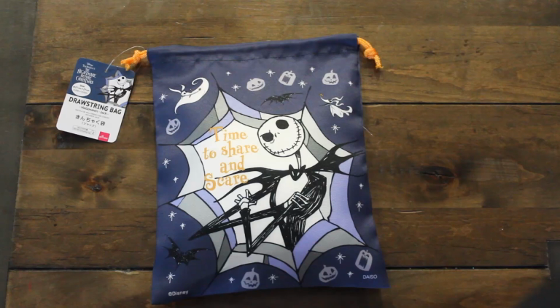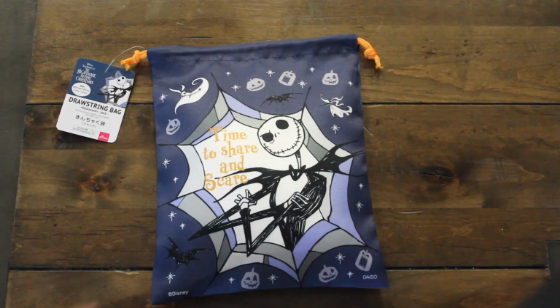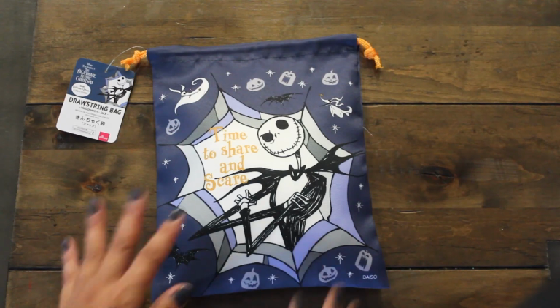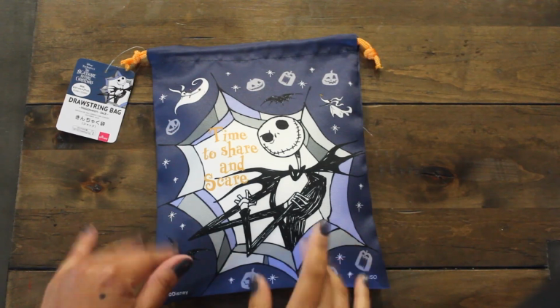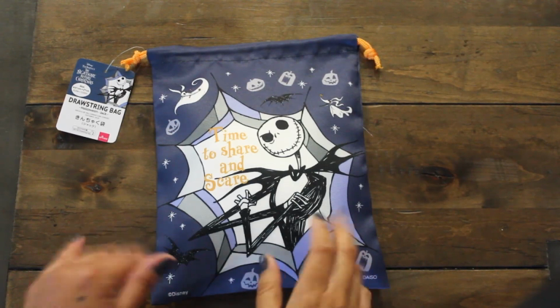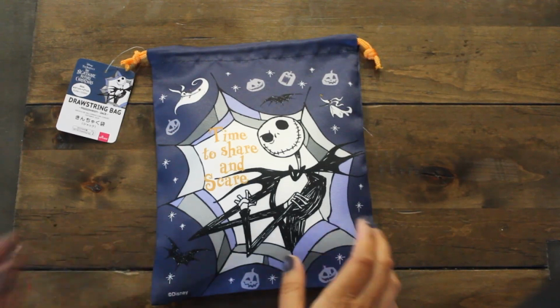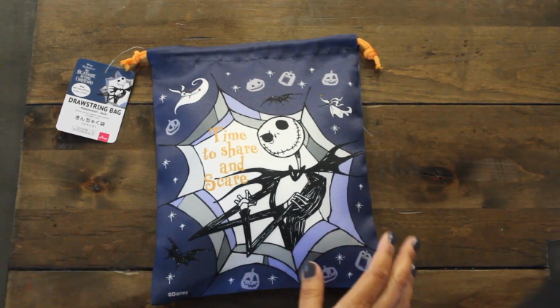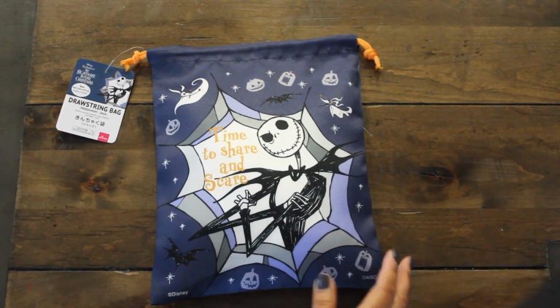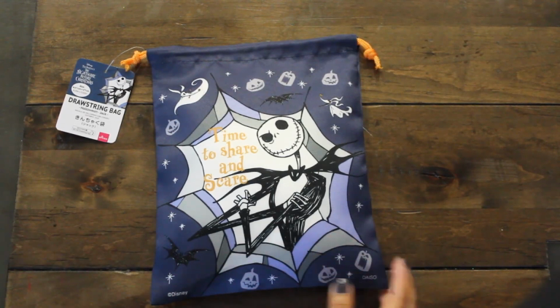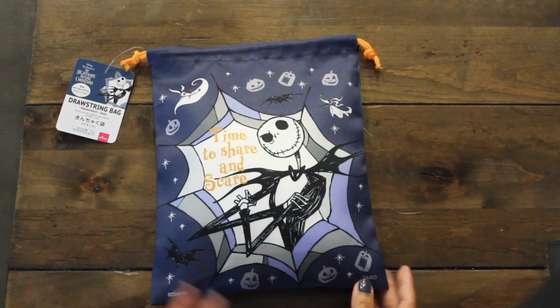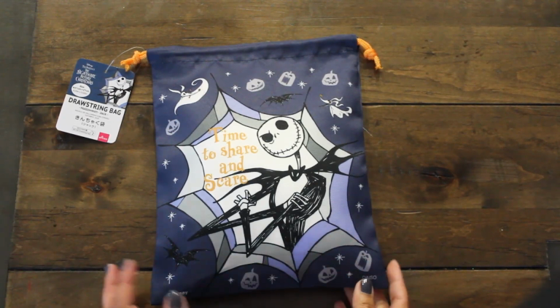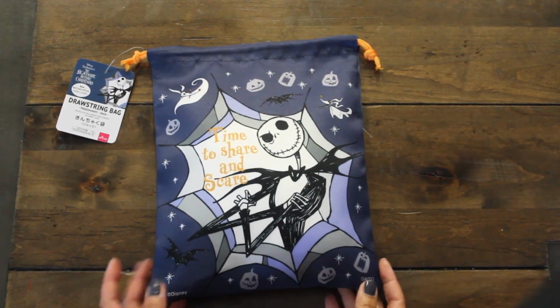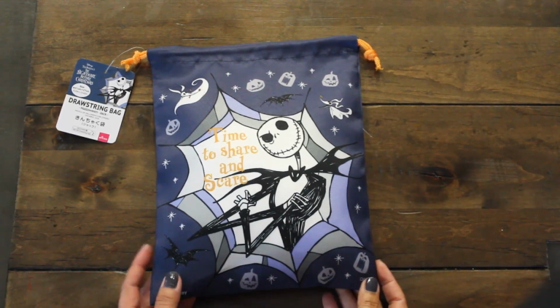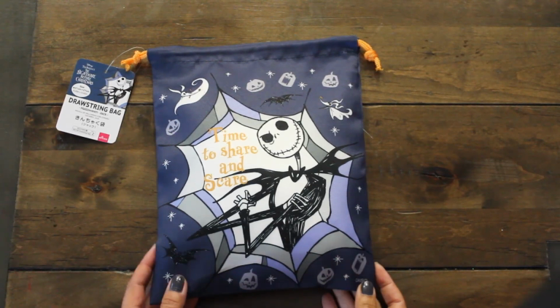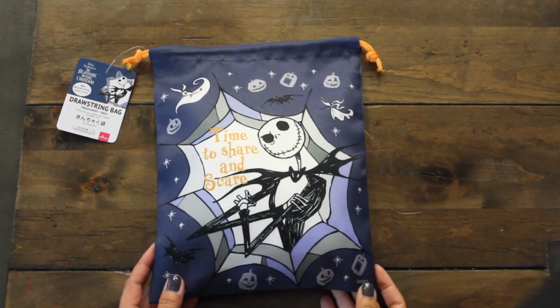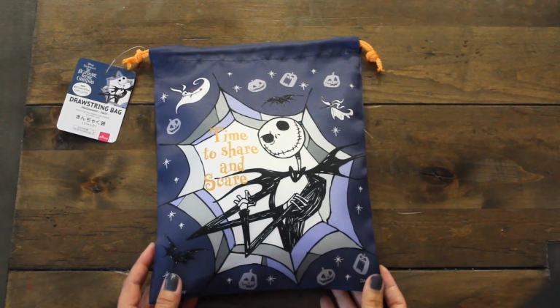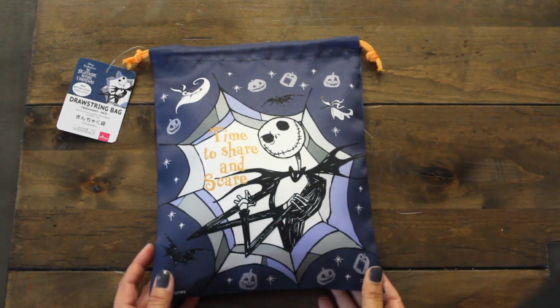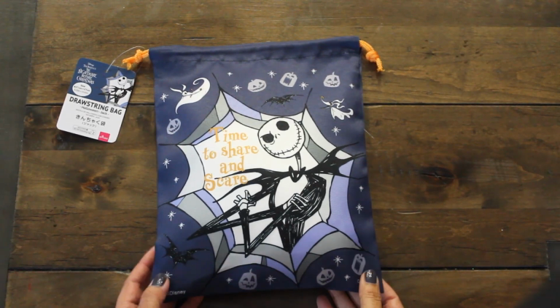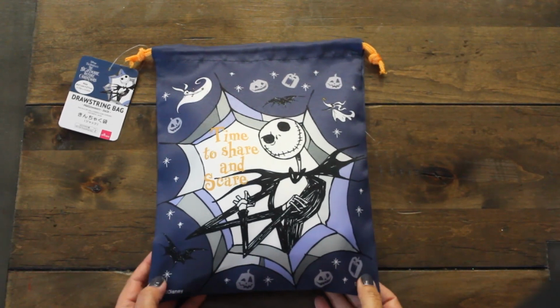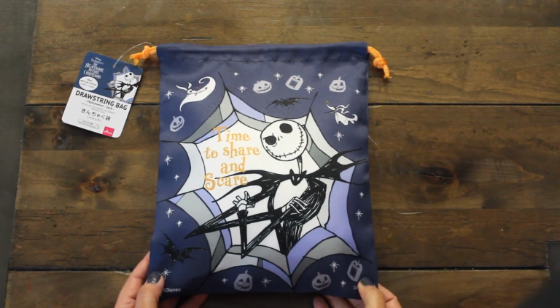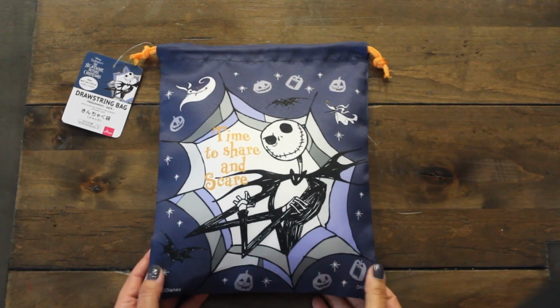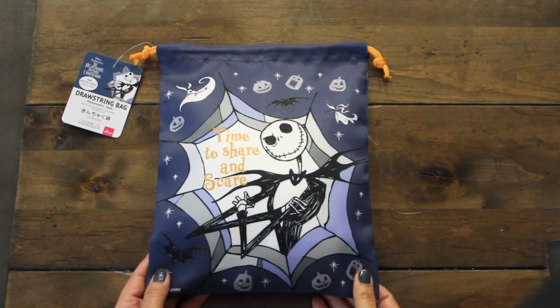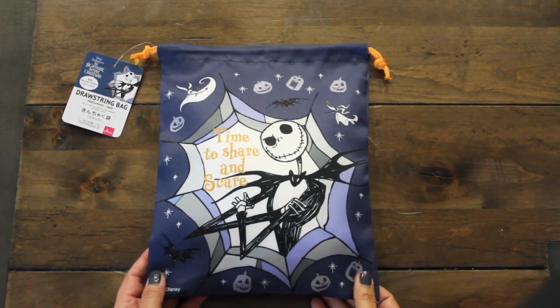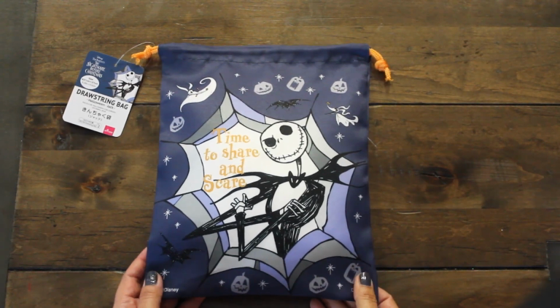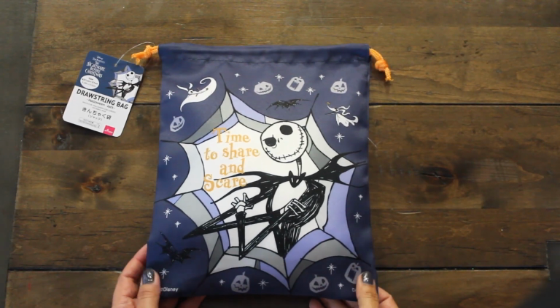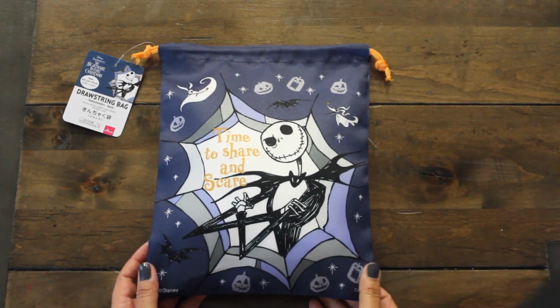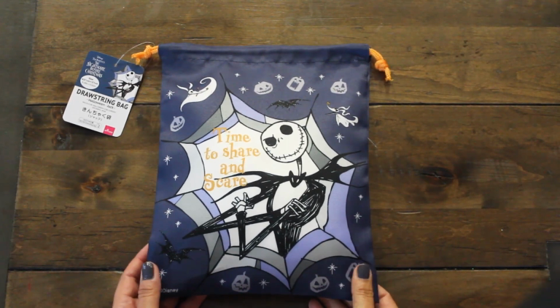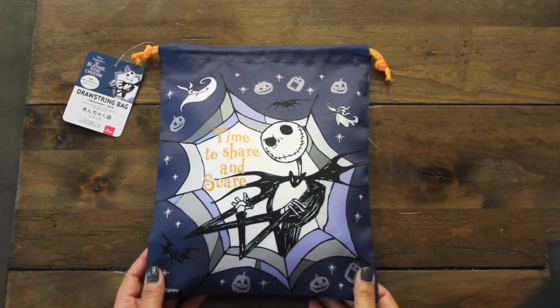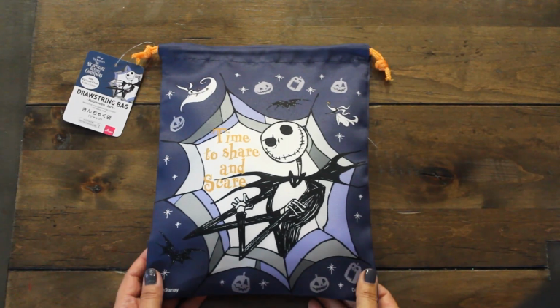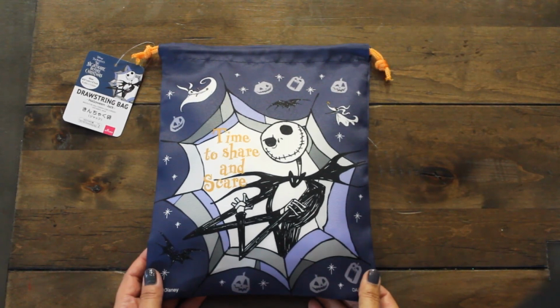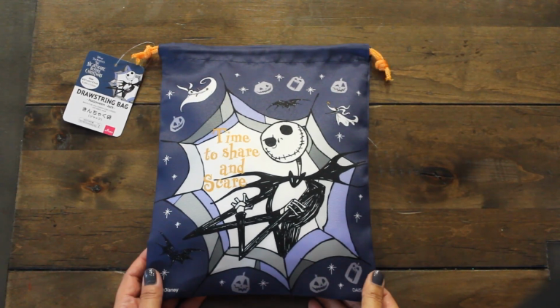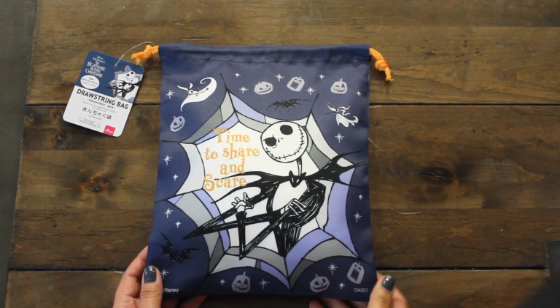Hi guys! Welcome back to Caramia's Corner. Join me today for a small collective haul.